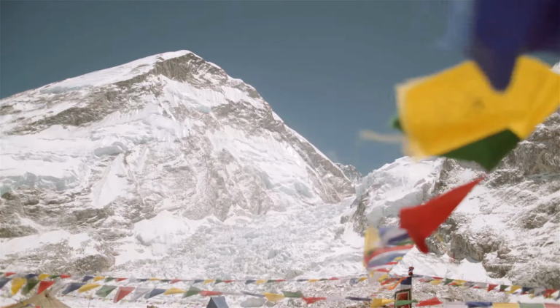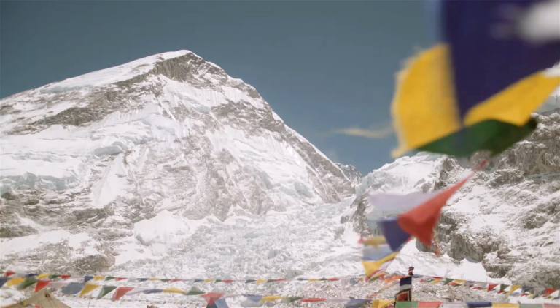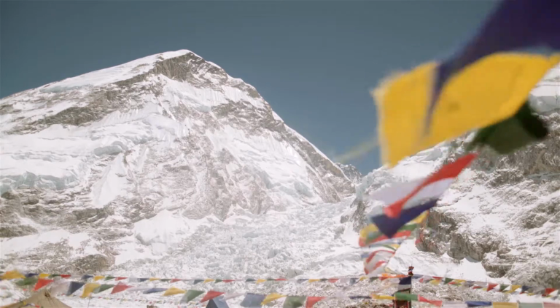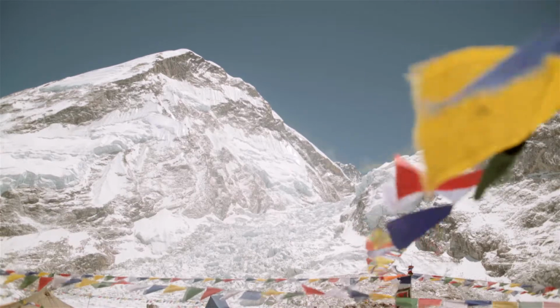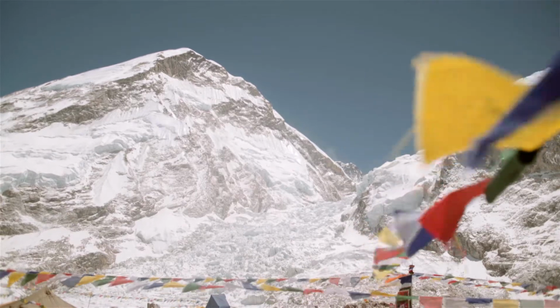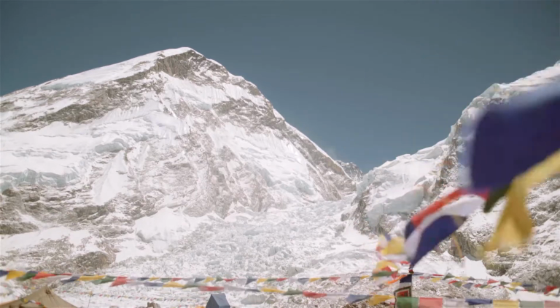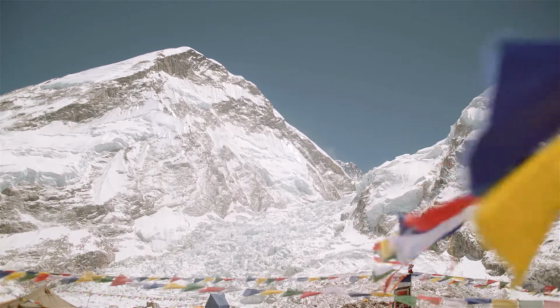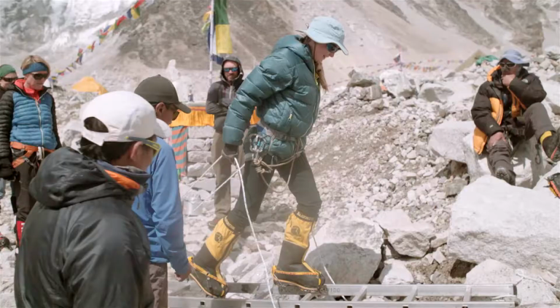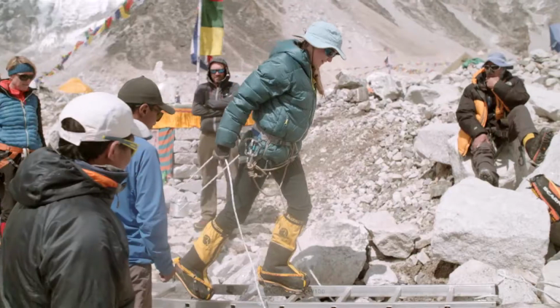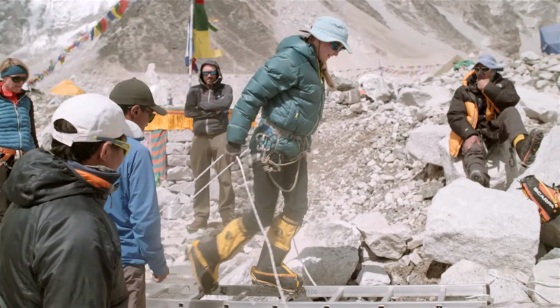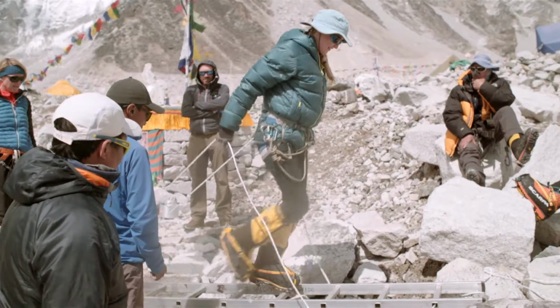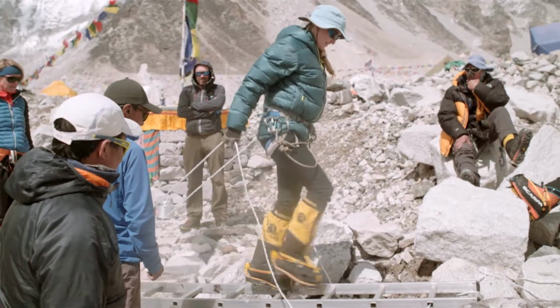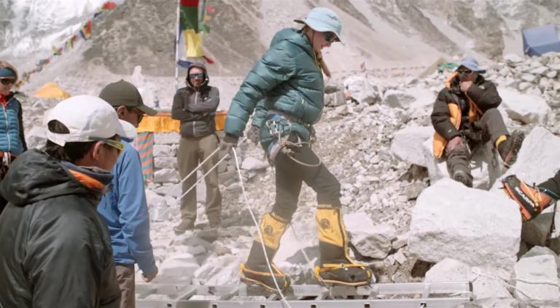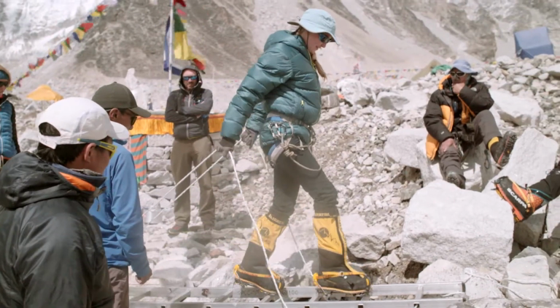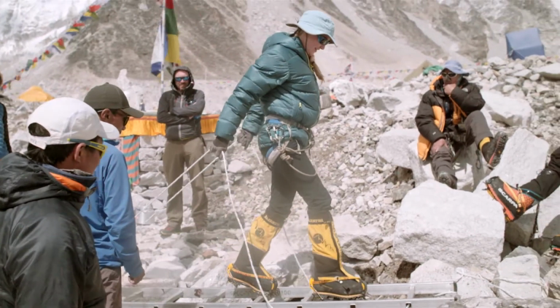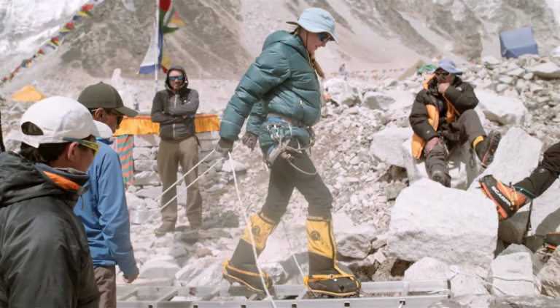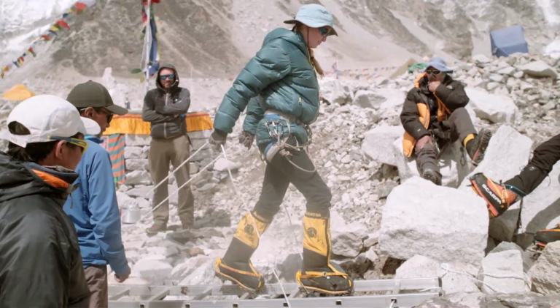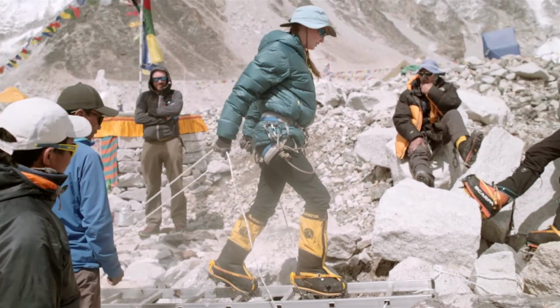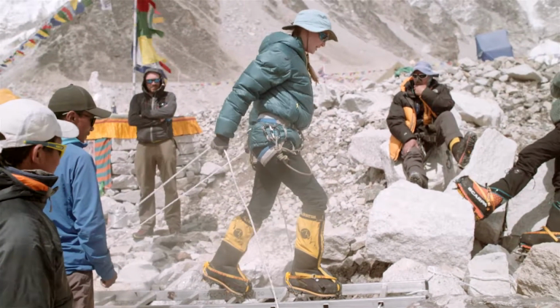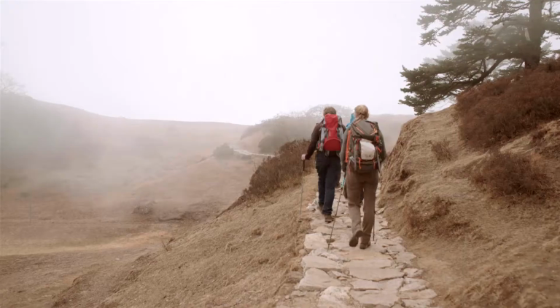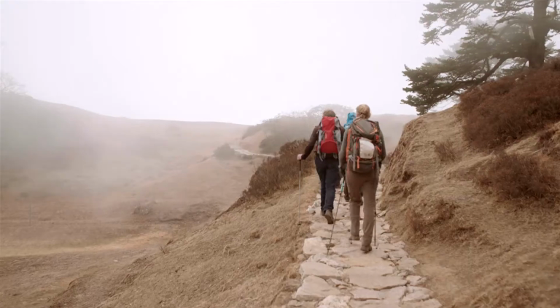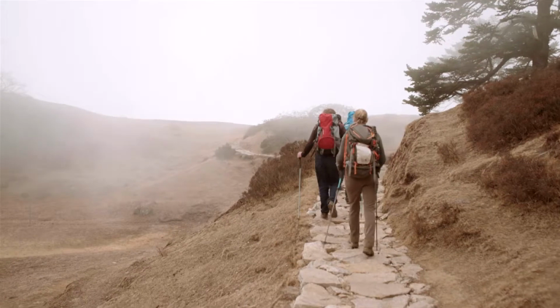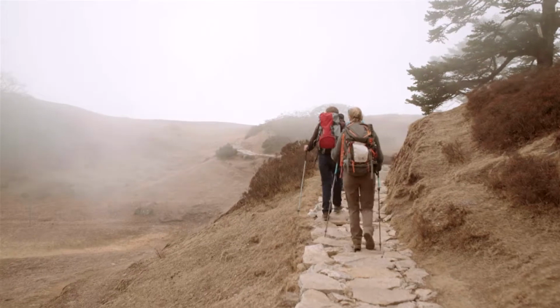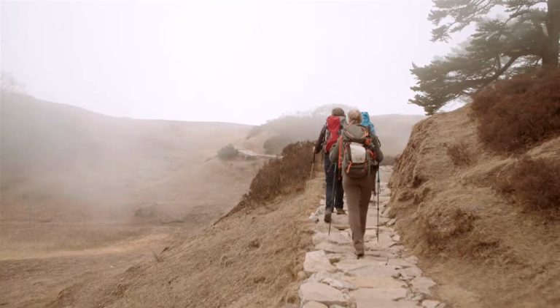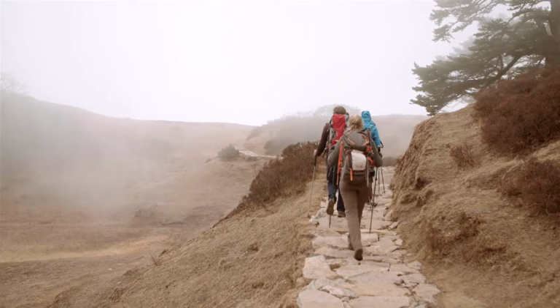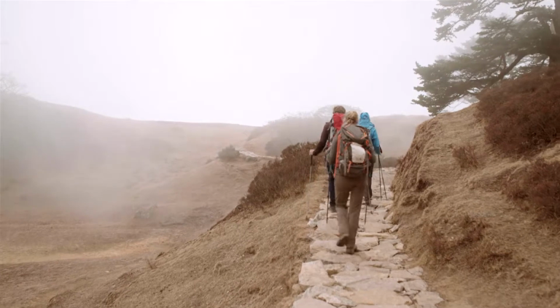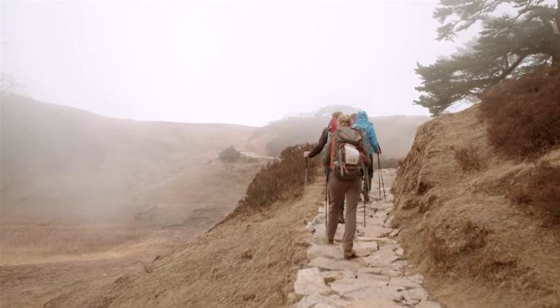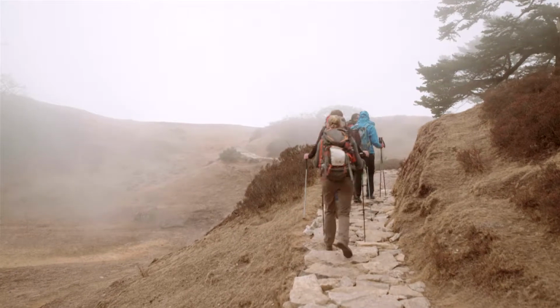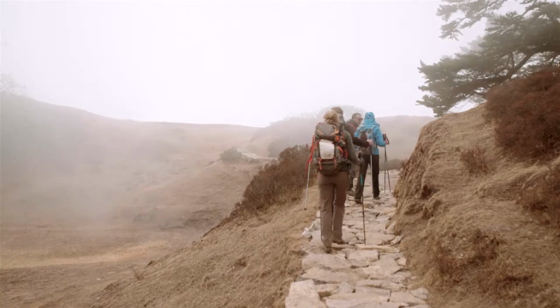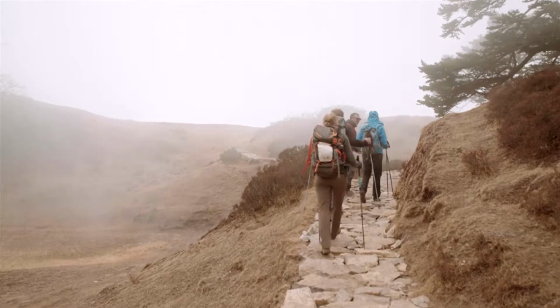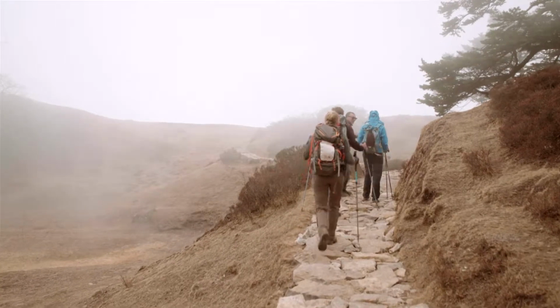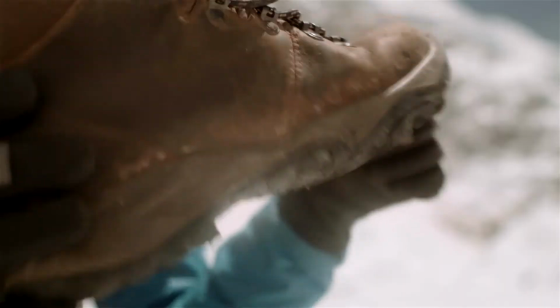Now I'm here at Everest Base Camp. I'm in the ice fall, but lower down the mountain I was using walking boots like these.